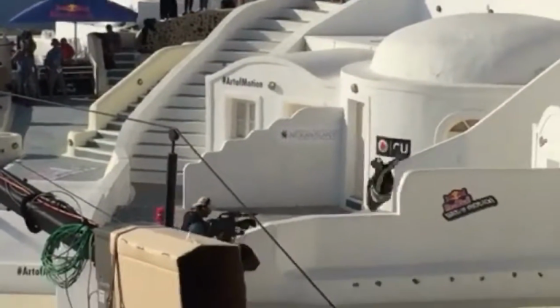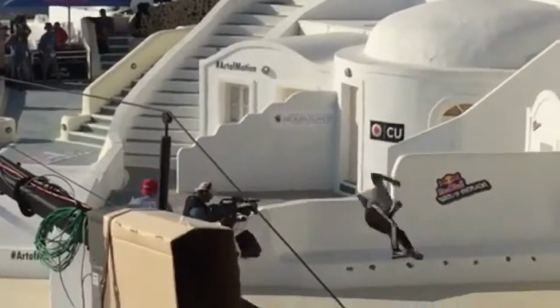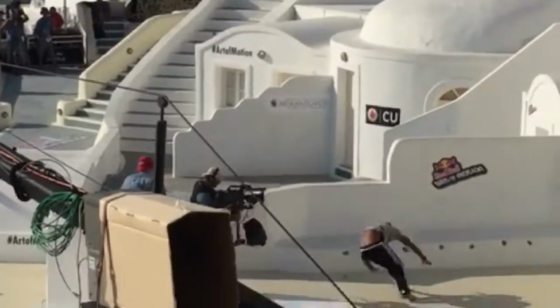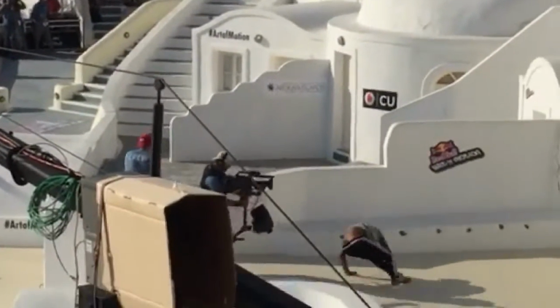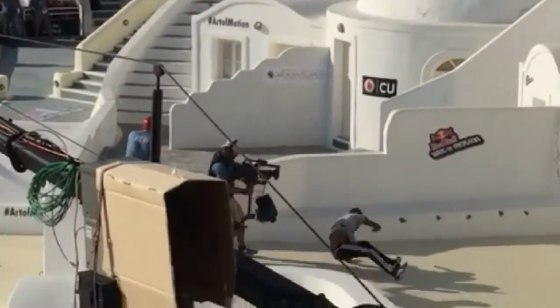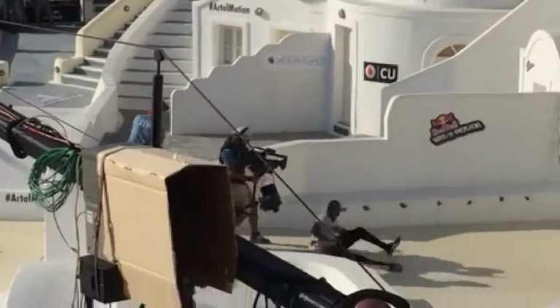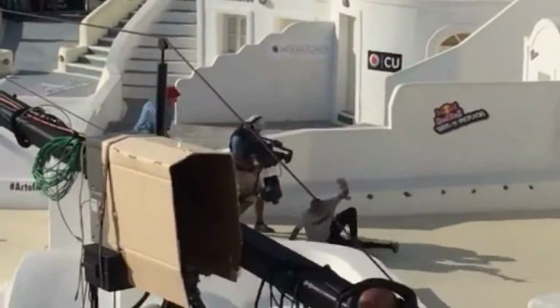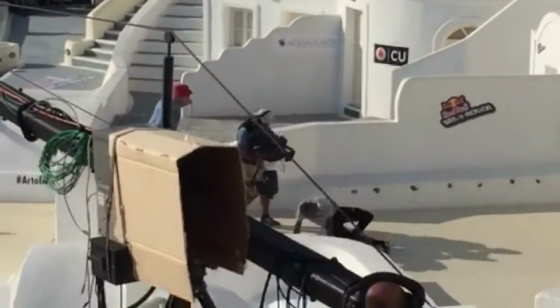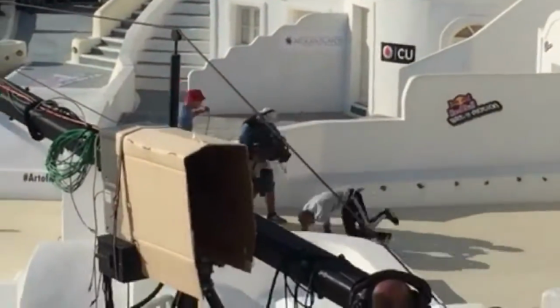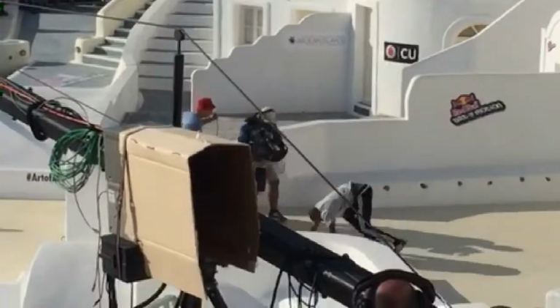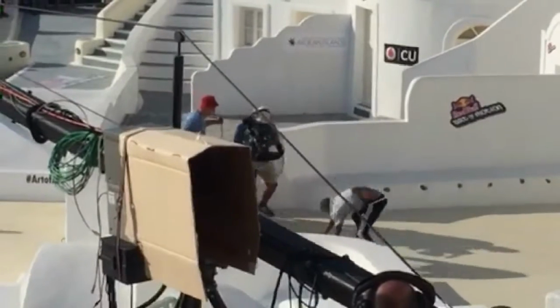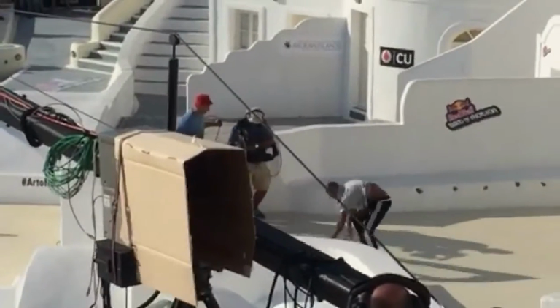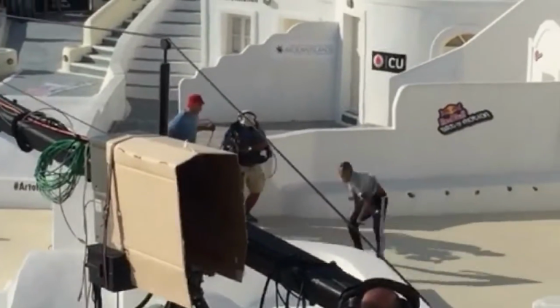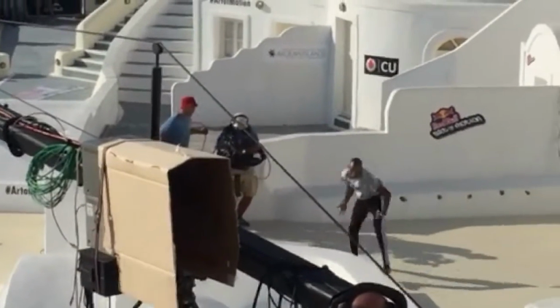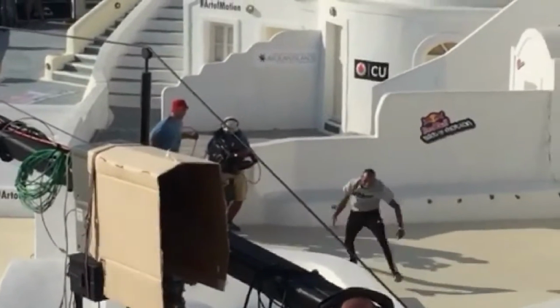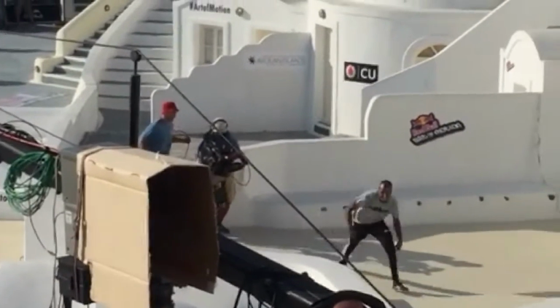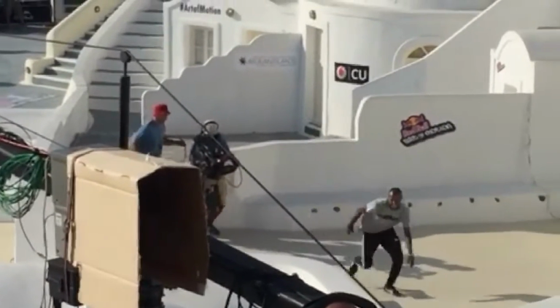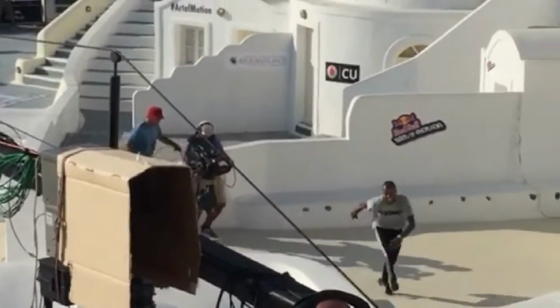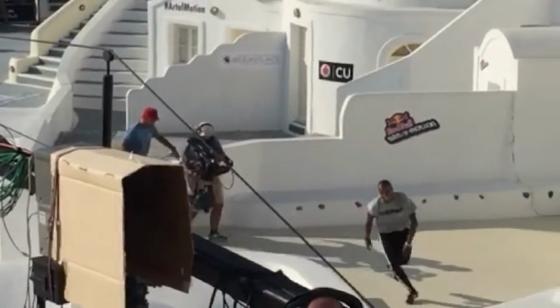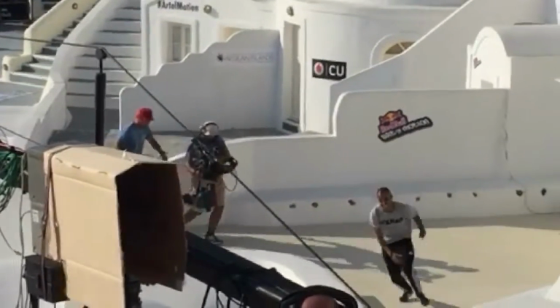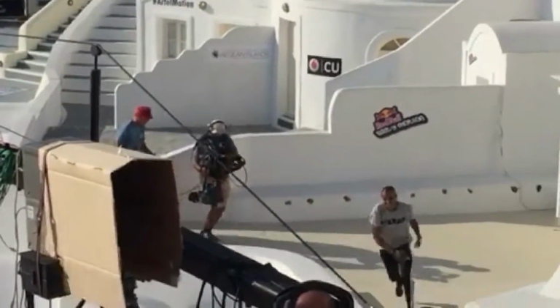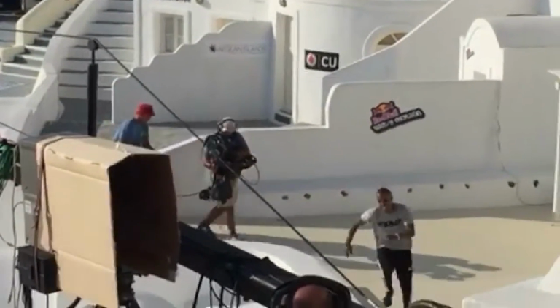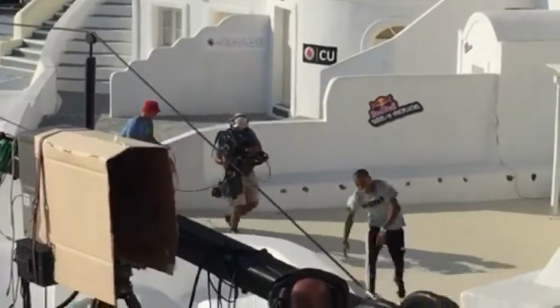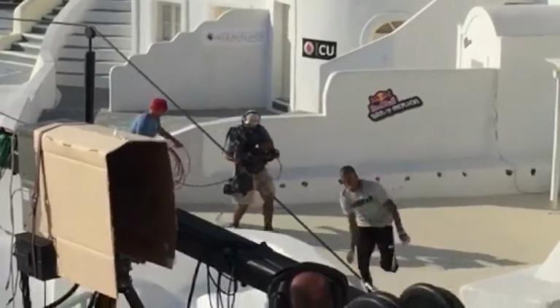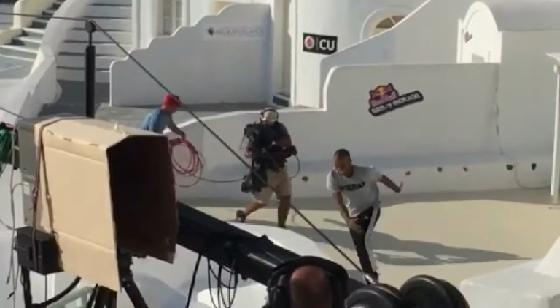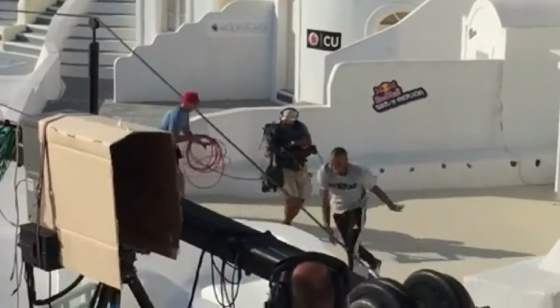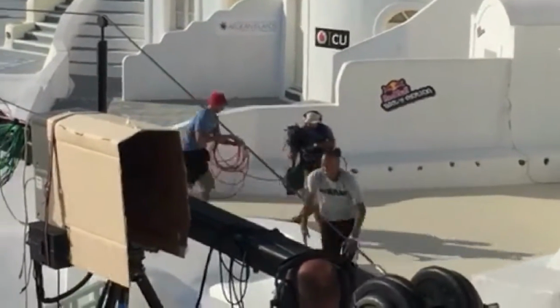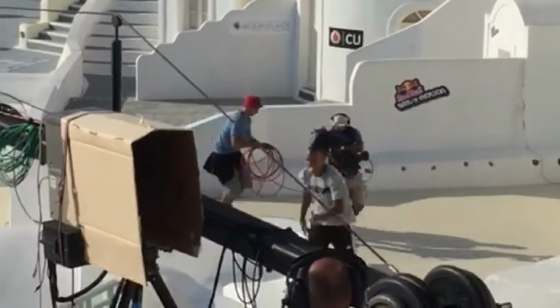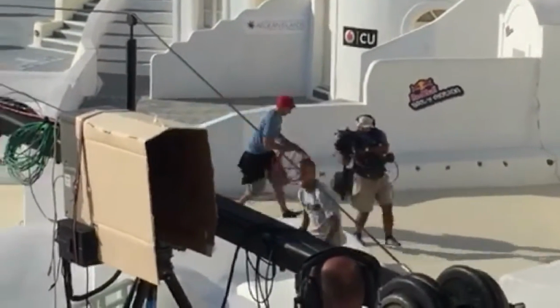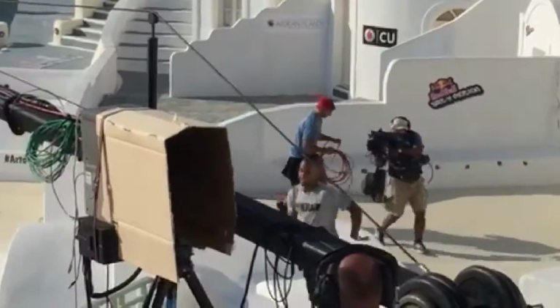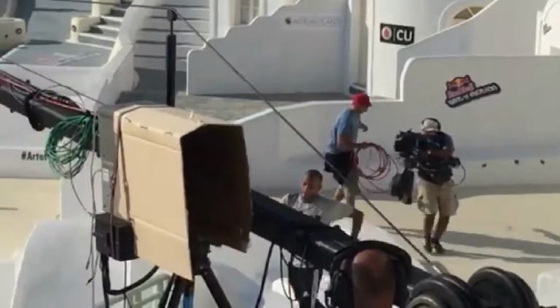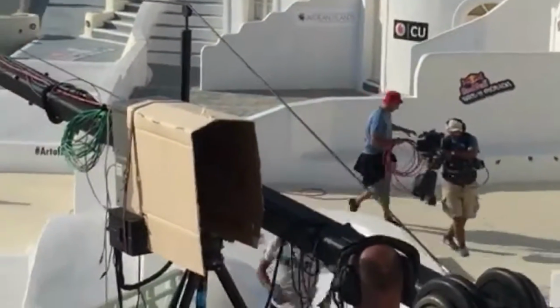Oh! Nice! A little stumble right there, carry on a little twist.